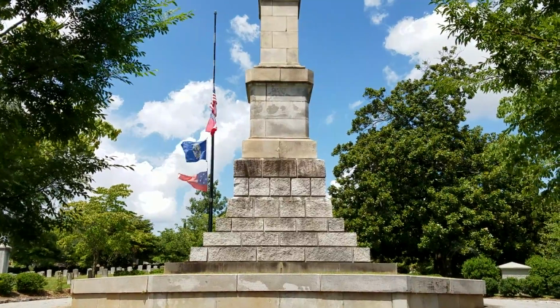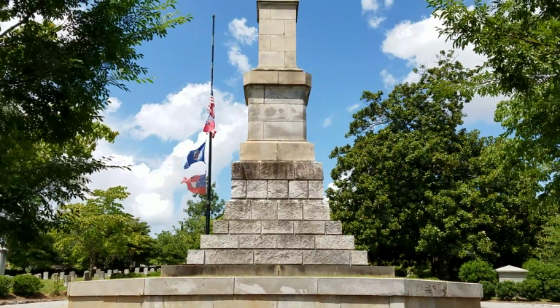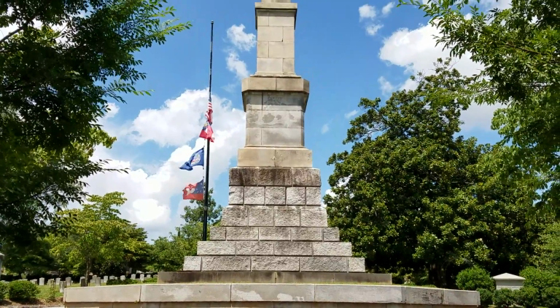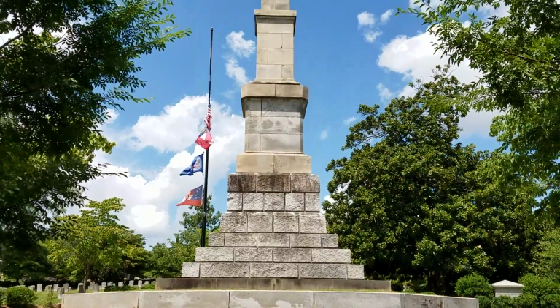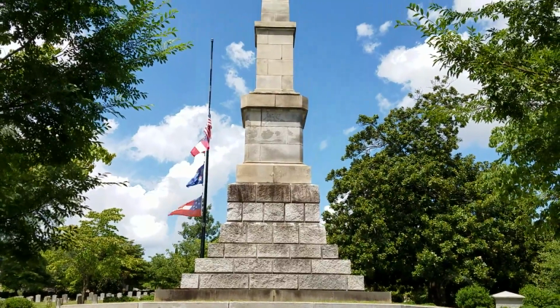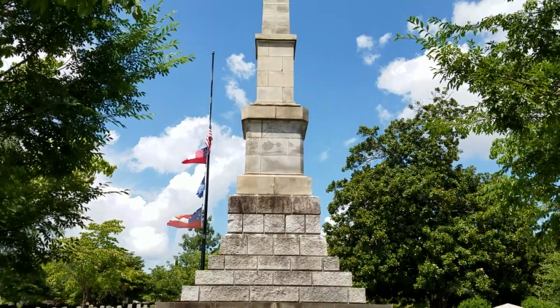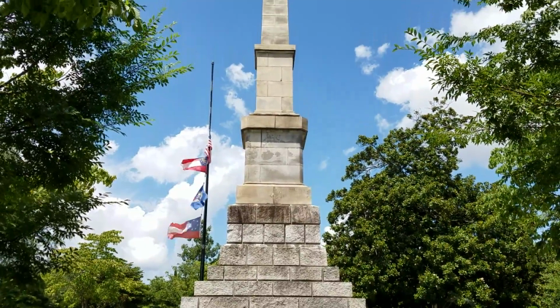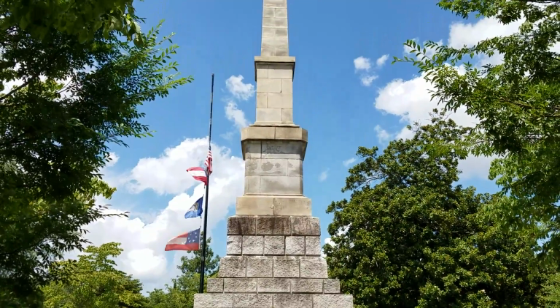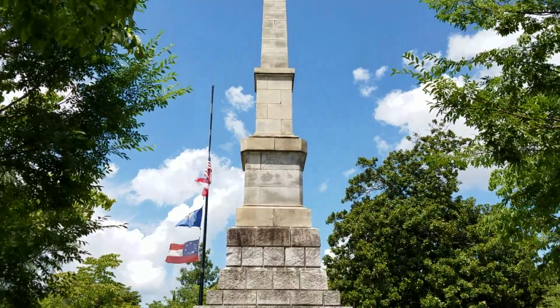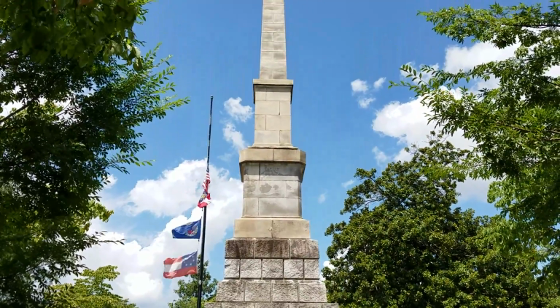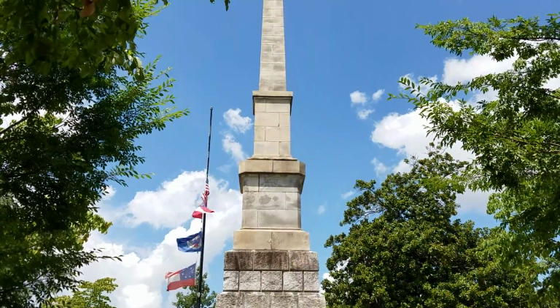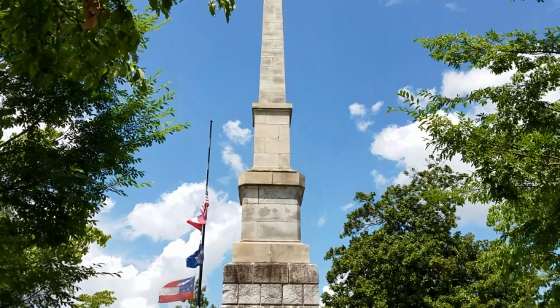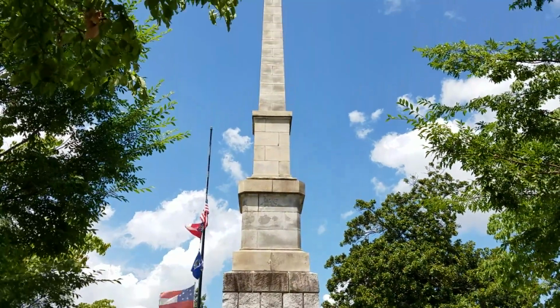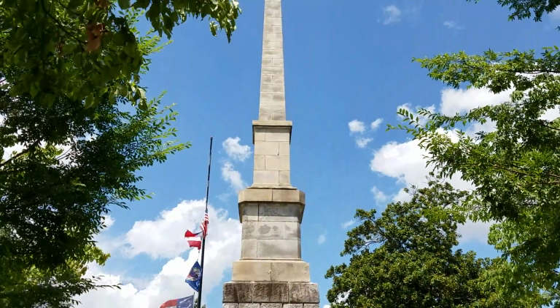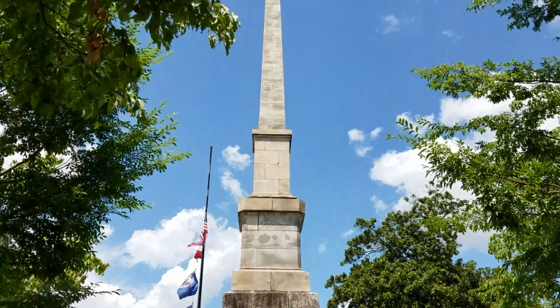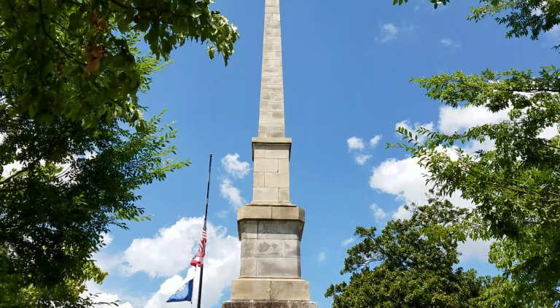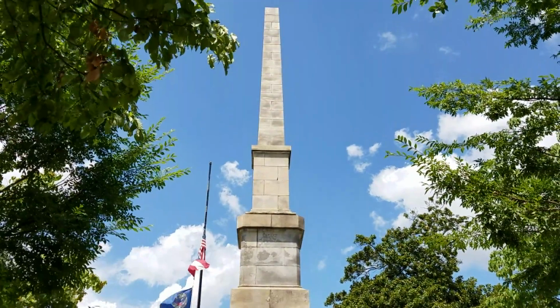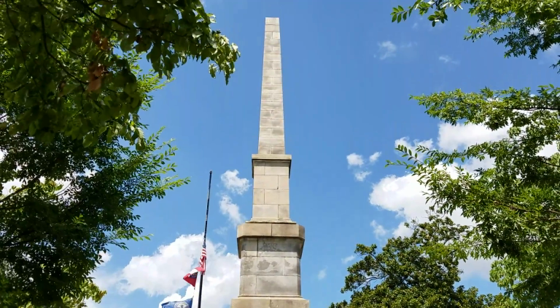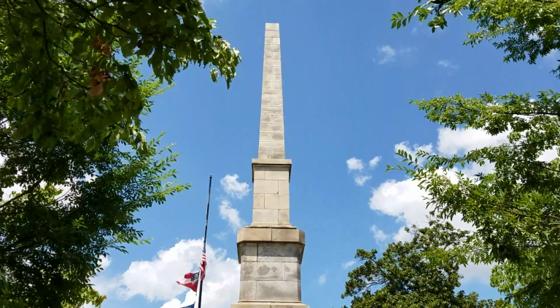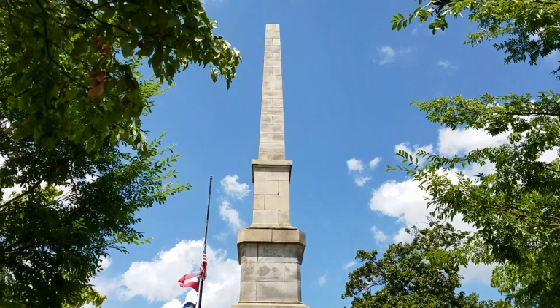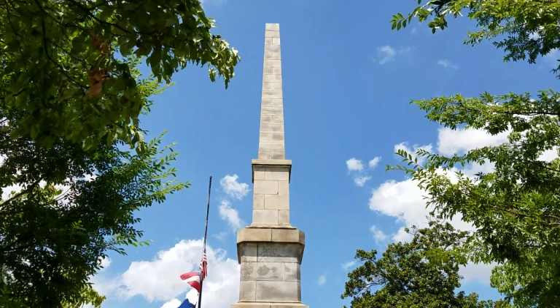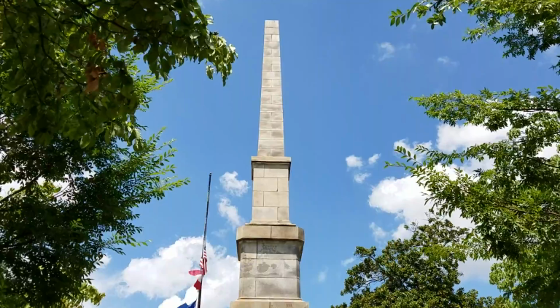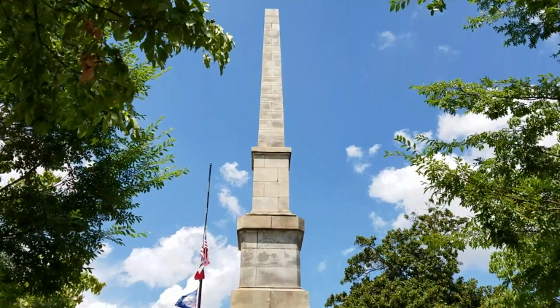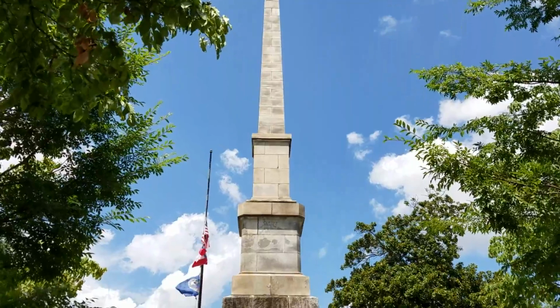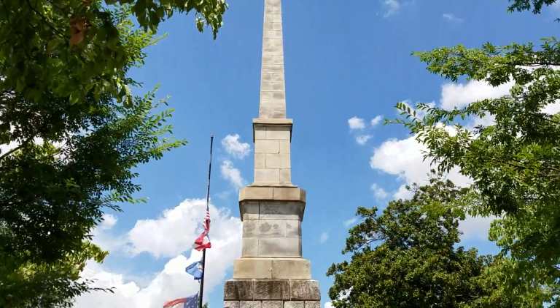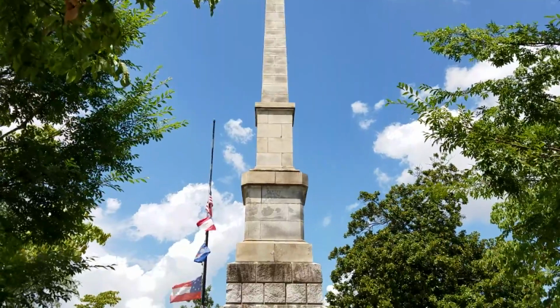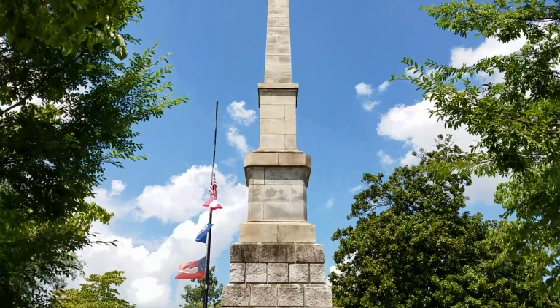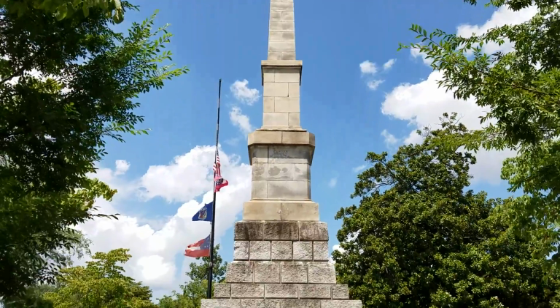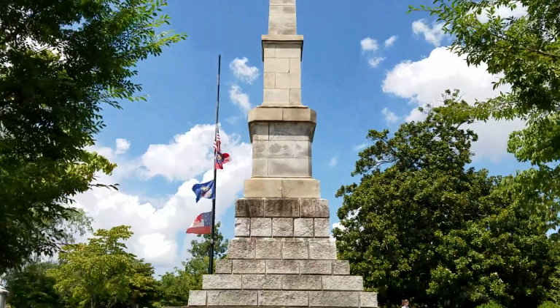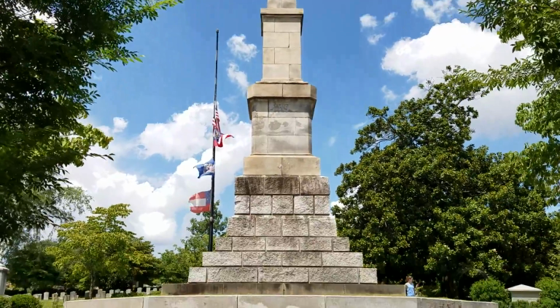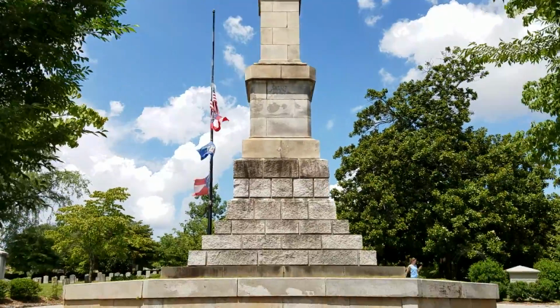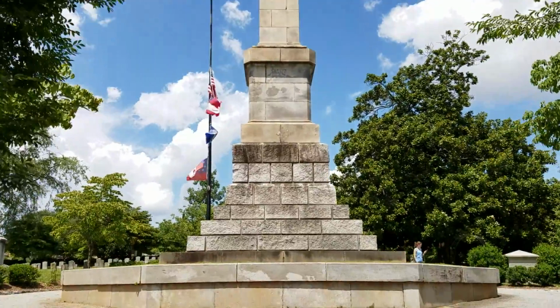Here's a better shot of the Obelisk Monument, because I've got the sun behind me now a little bit.